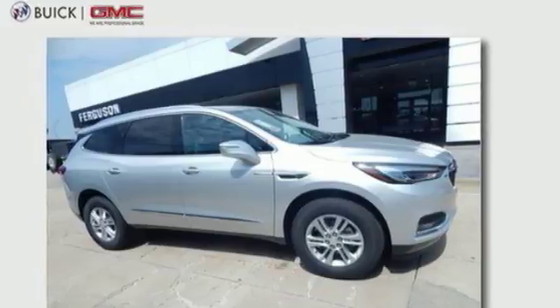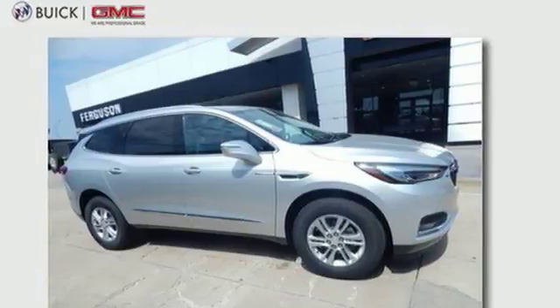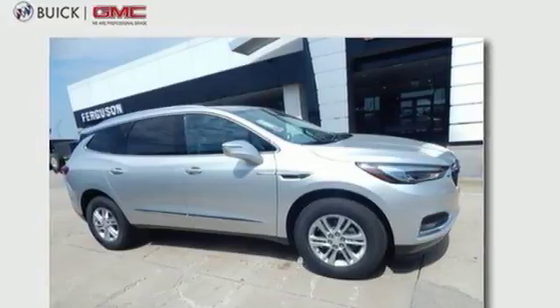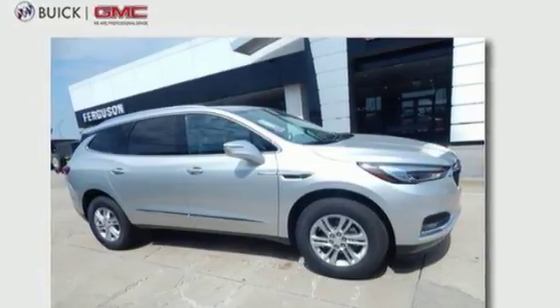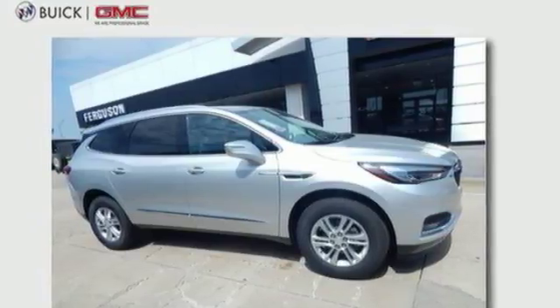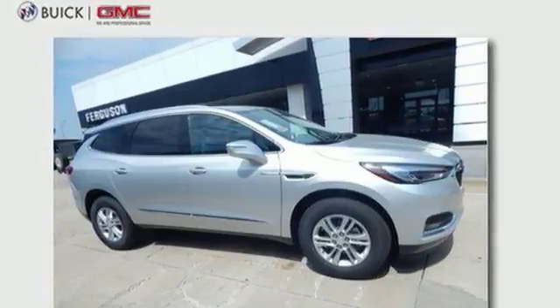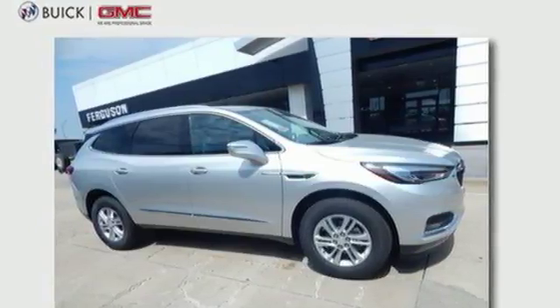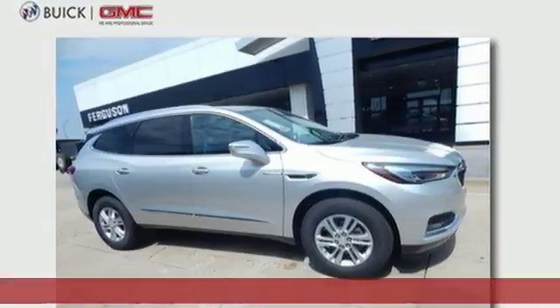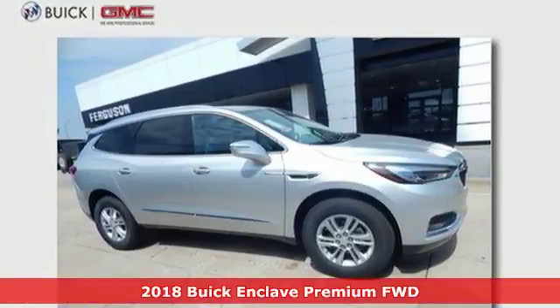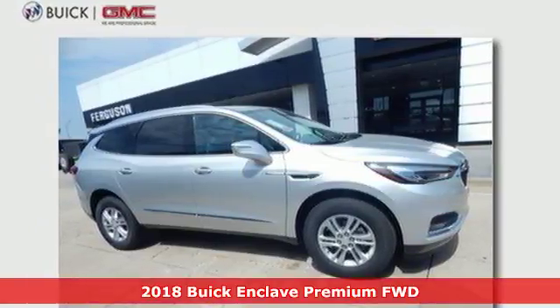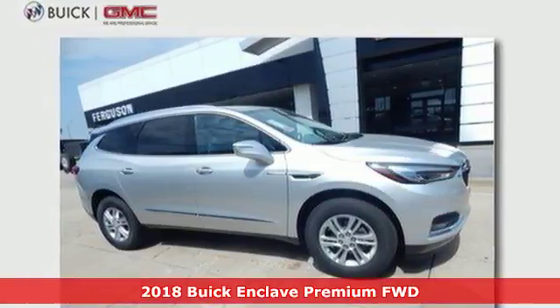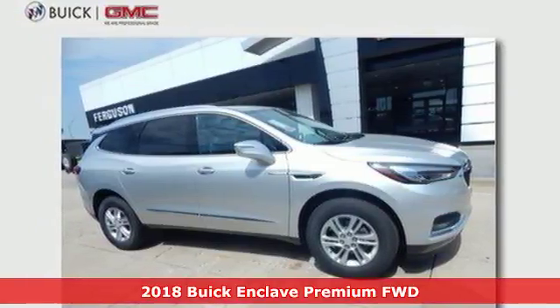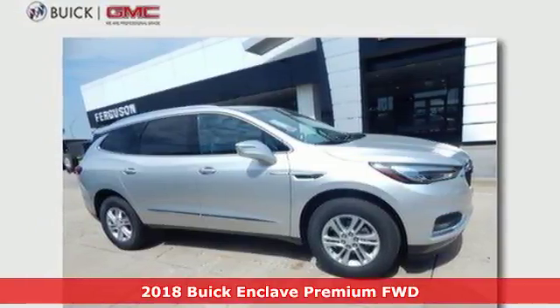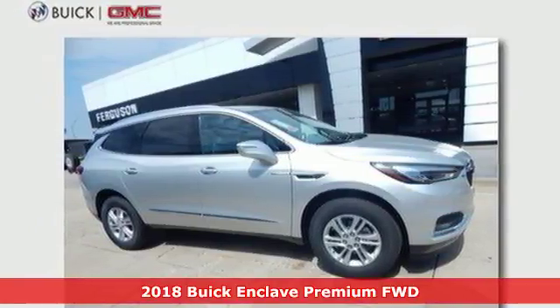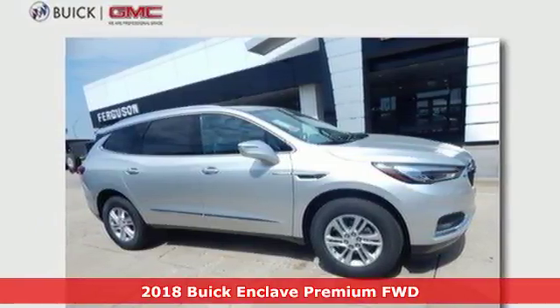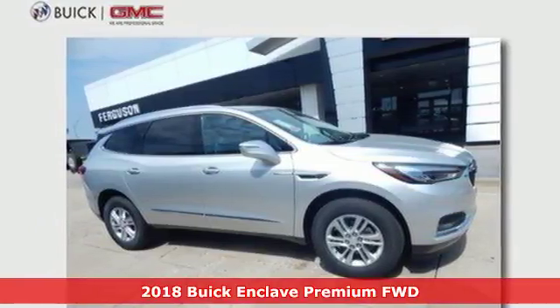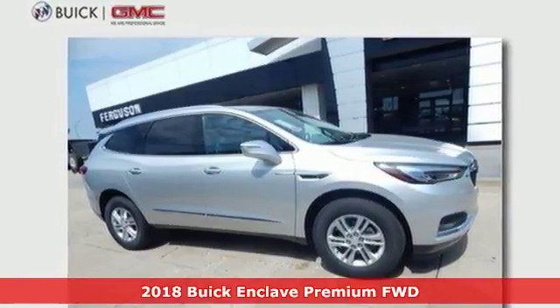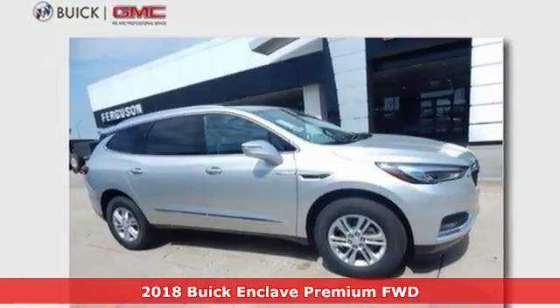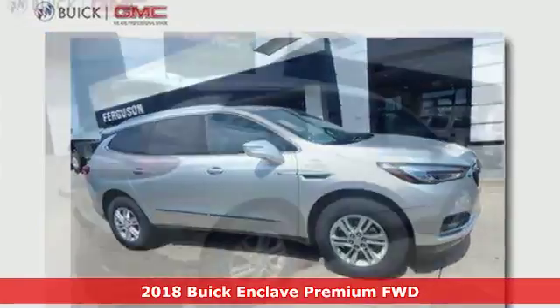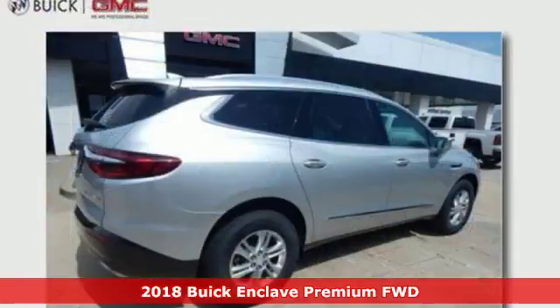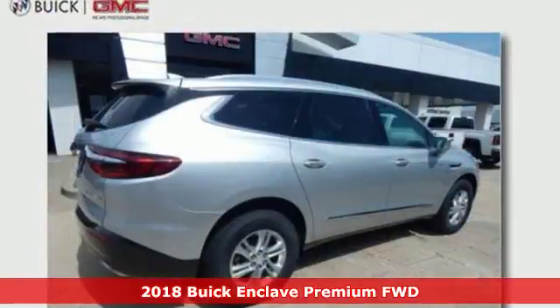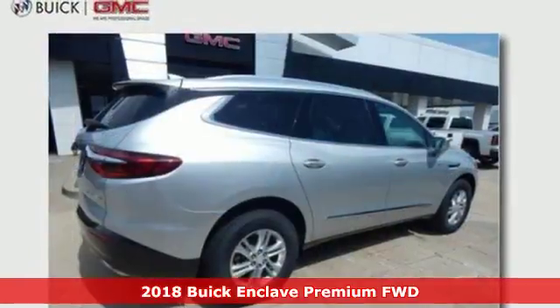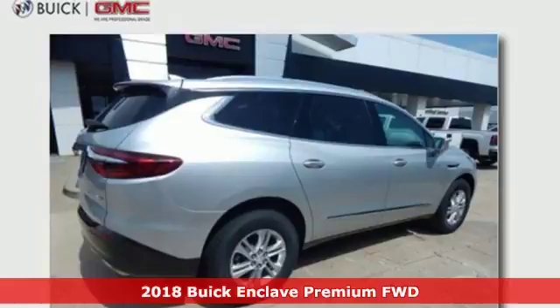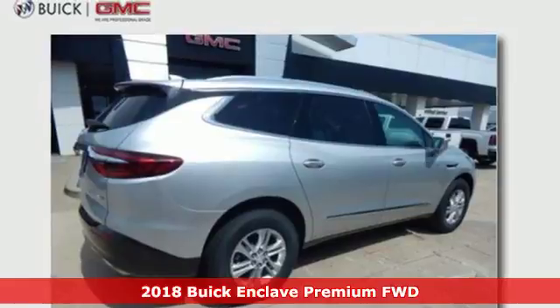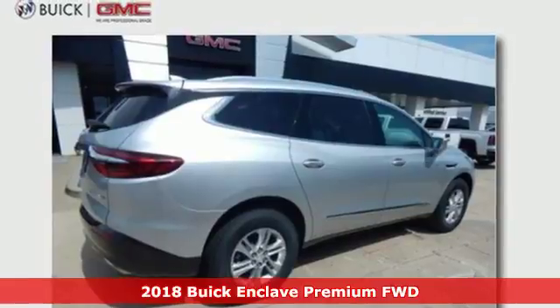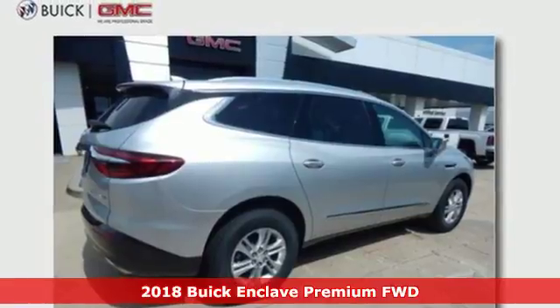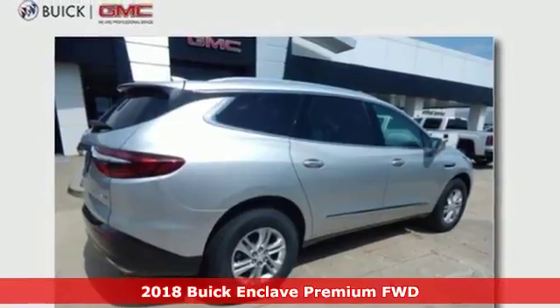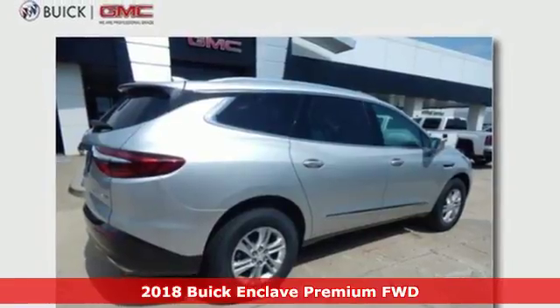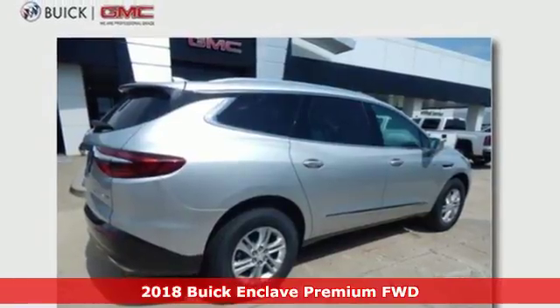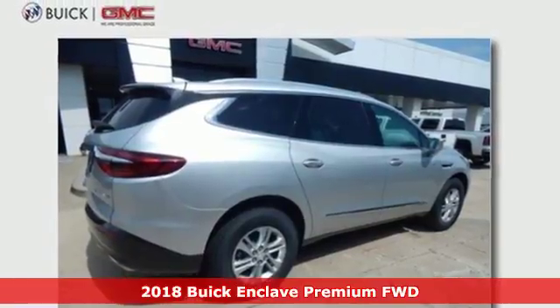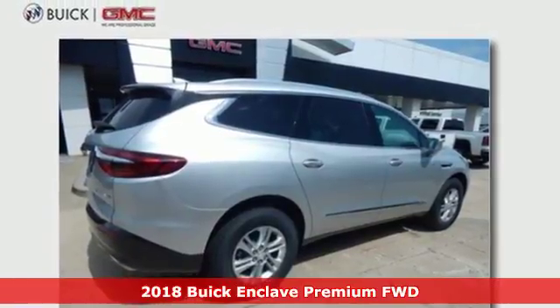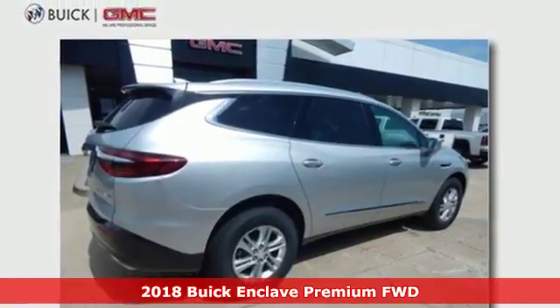It's a 2018 Buick Enclave. Imaginative luxury for the real world. That's today's Buick.